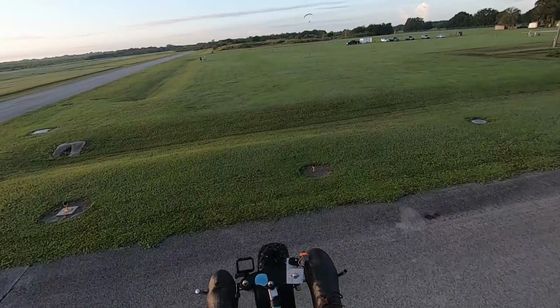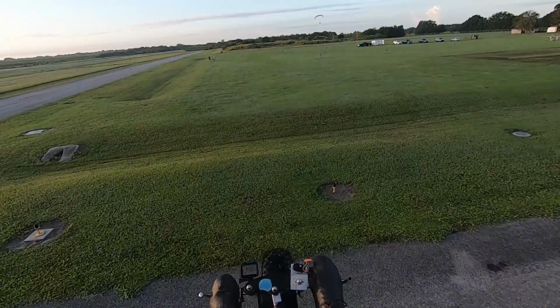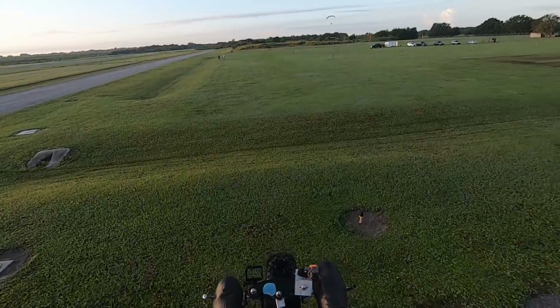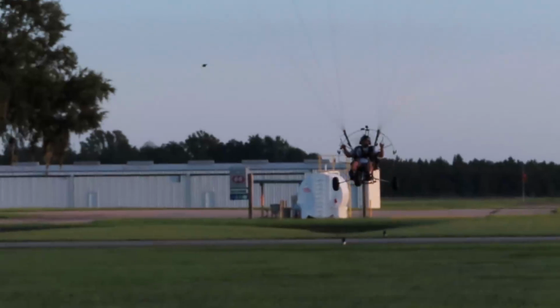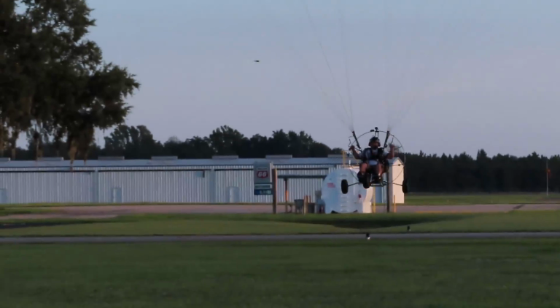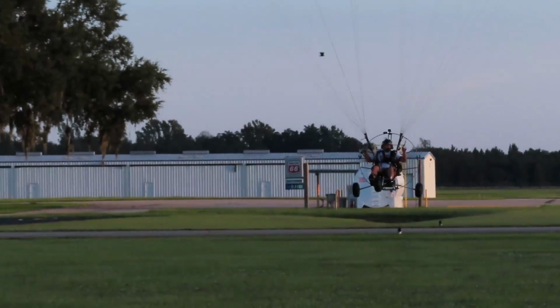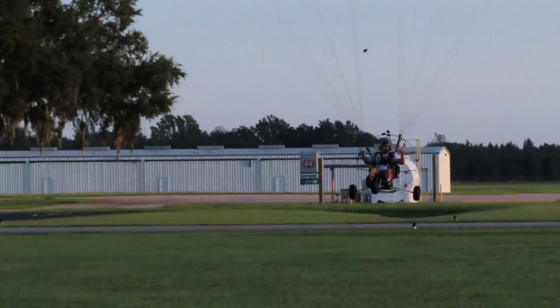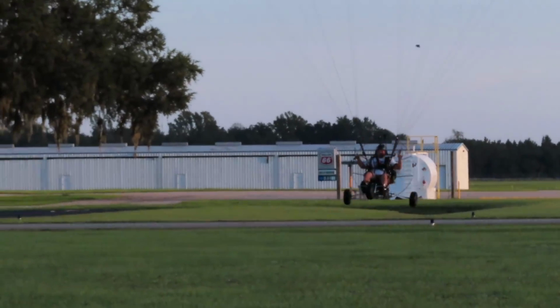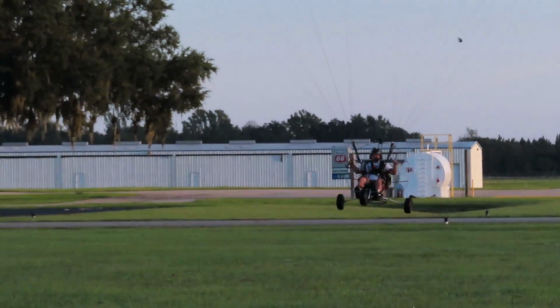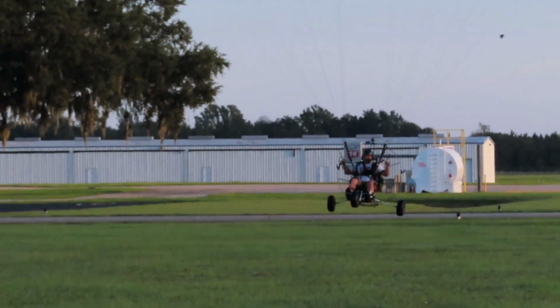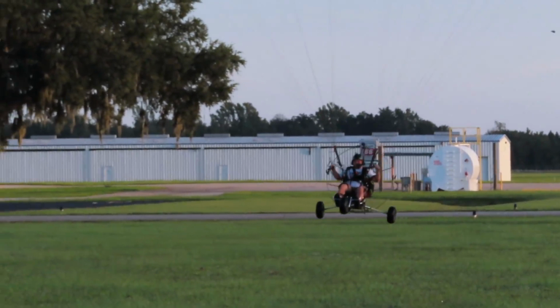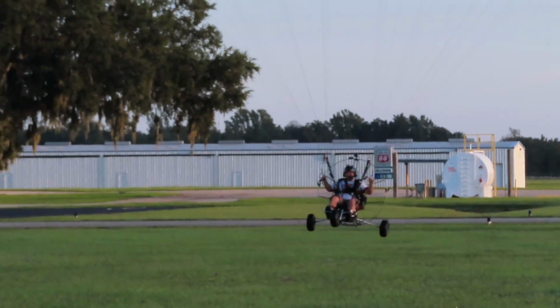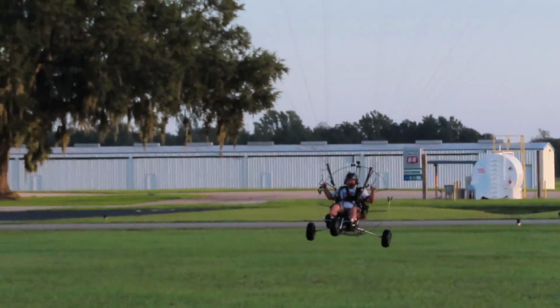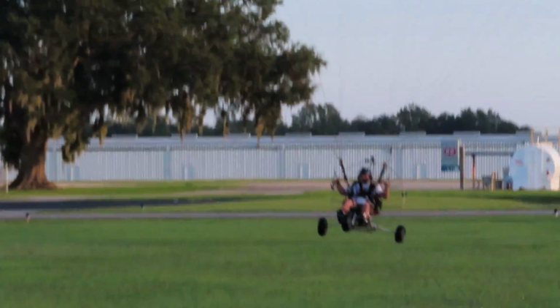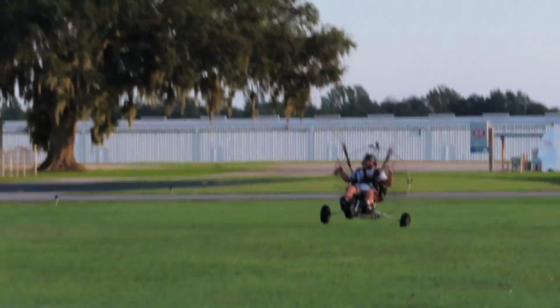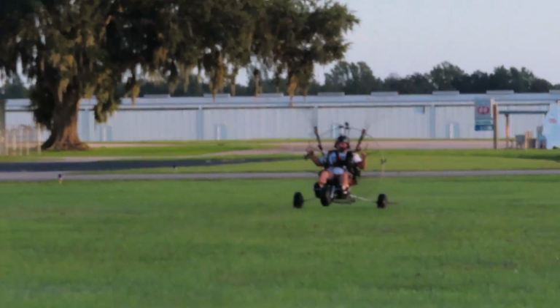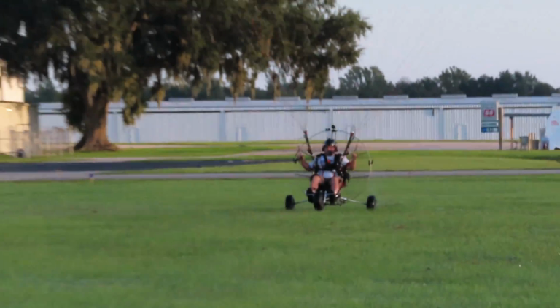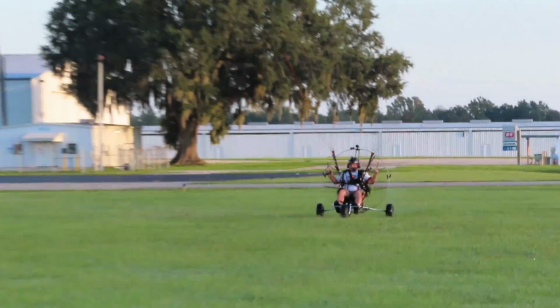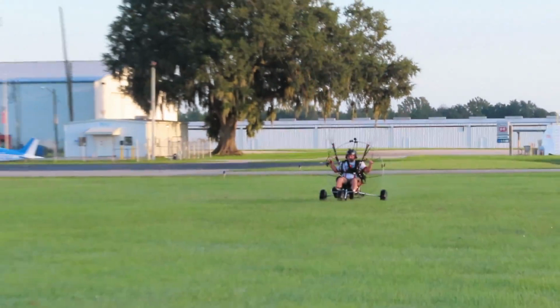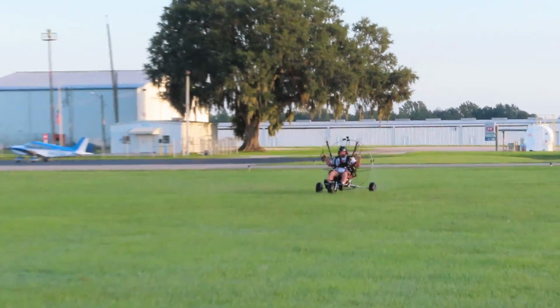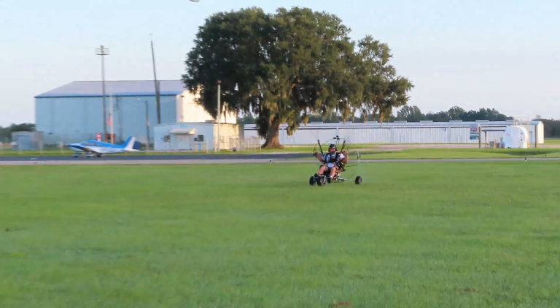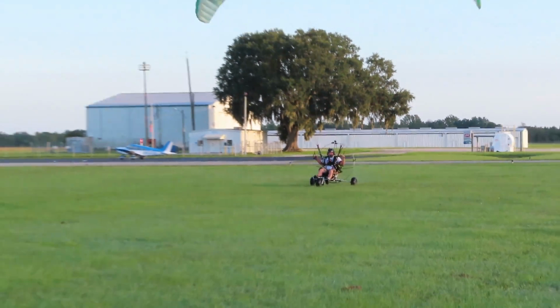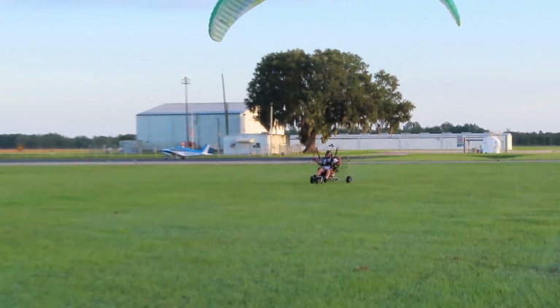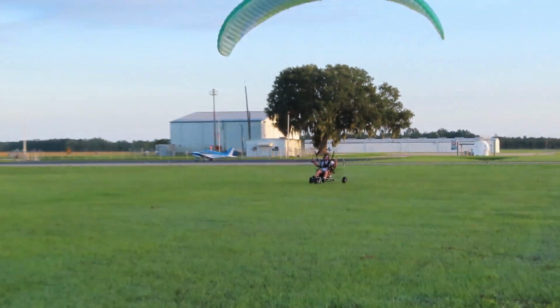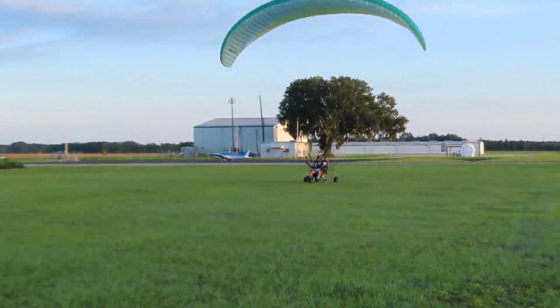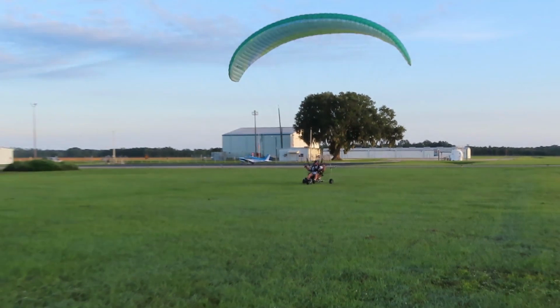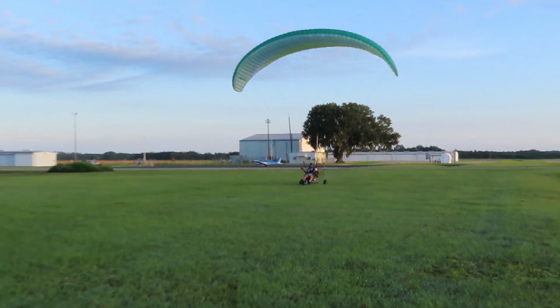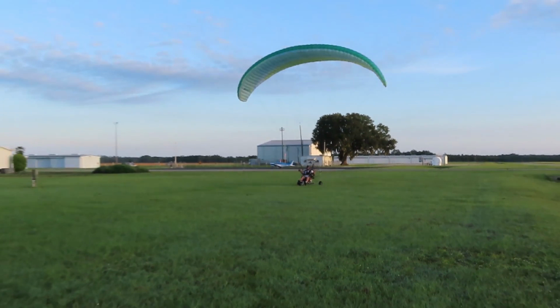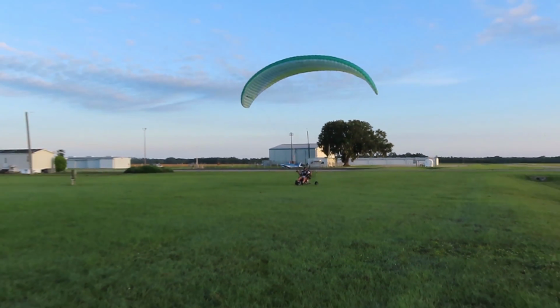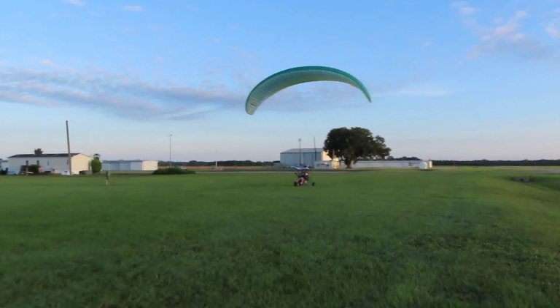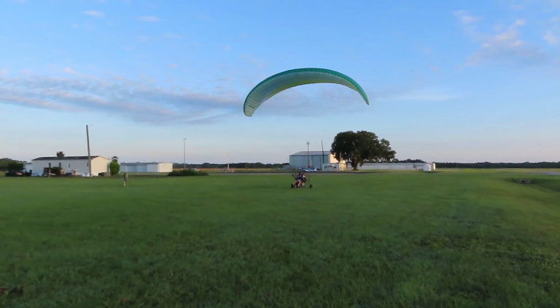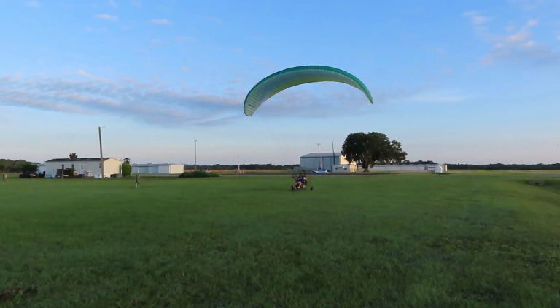If you carry a little bit of power, you don't even need to flare. The touchdowns are just as smooth as can be.